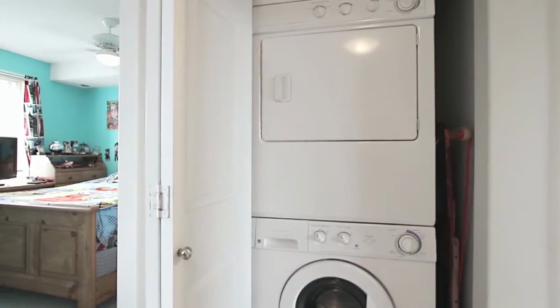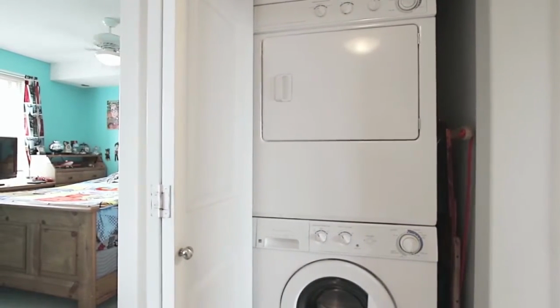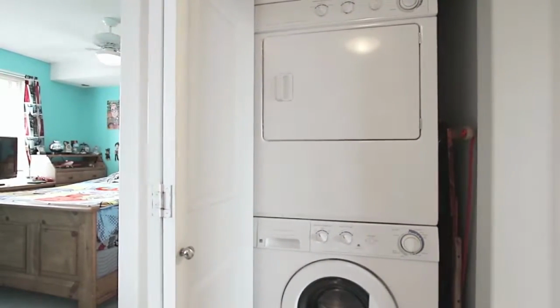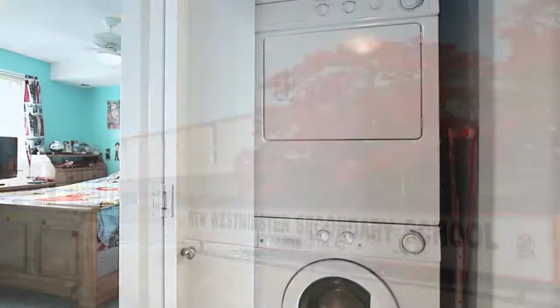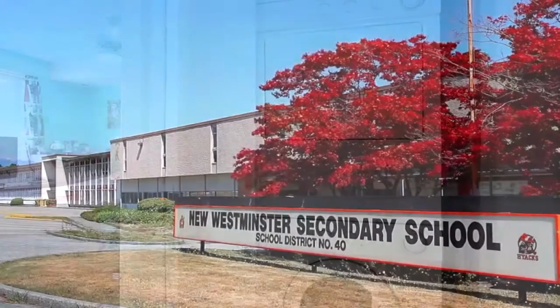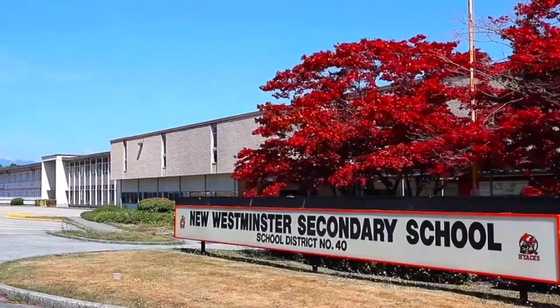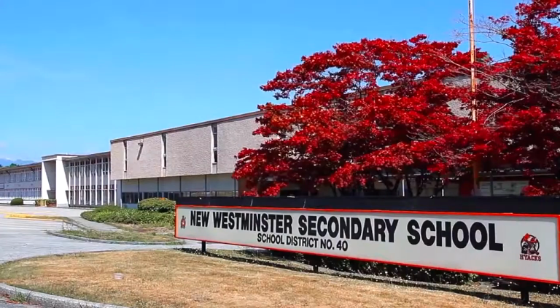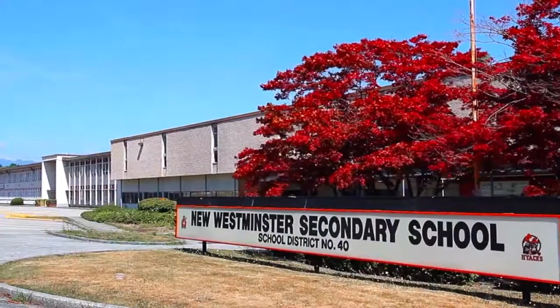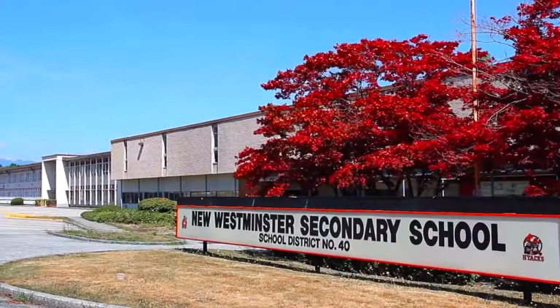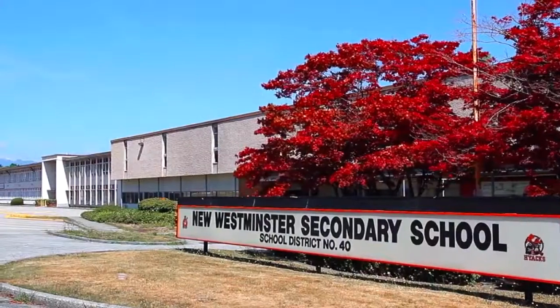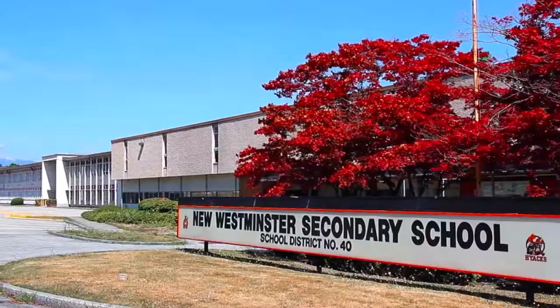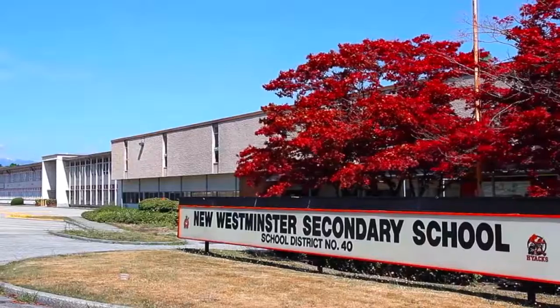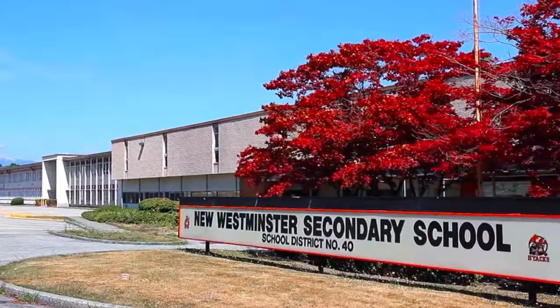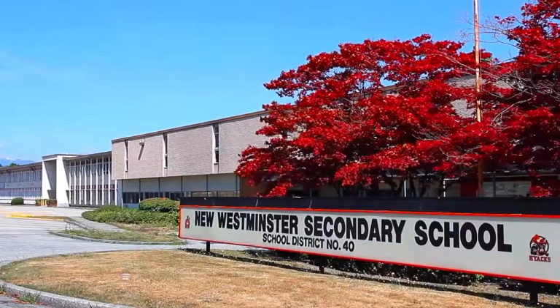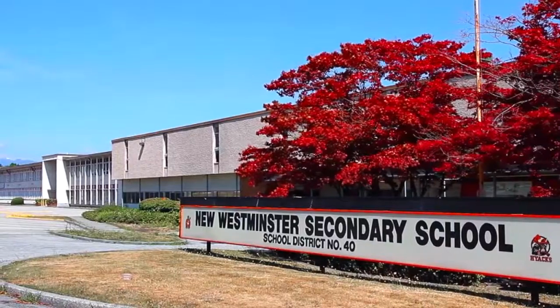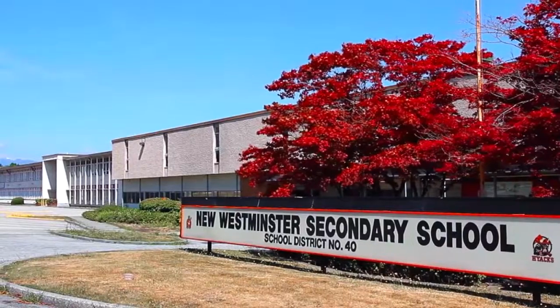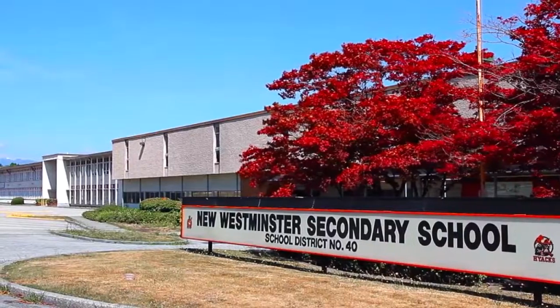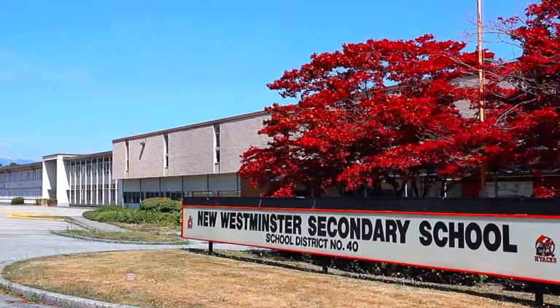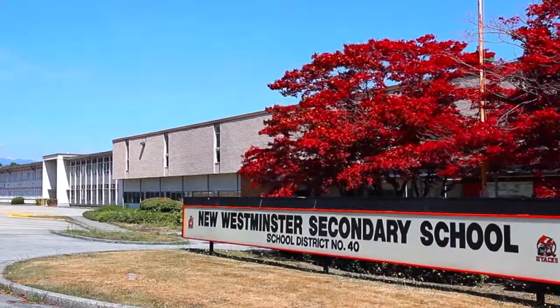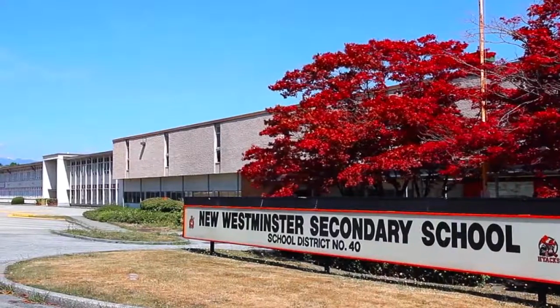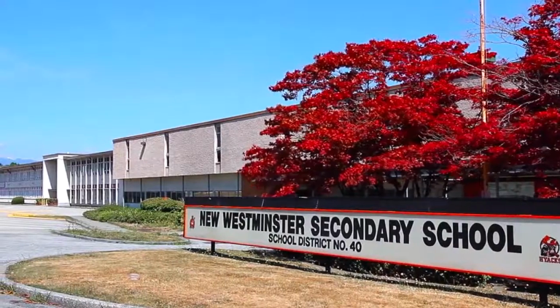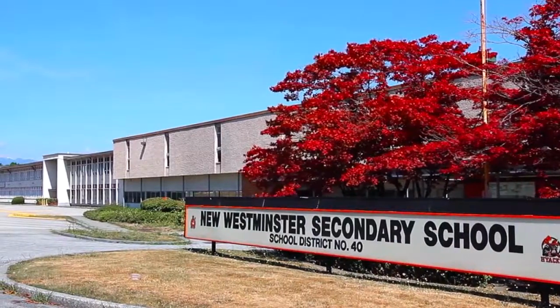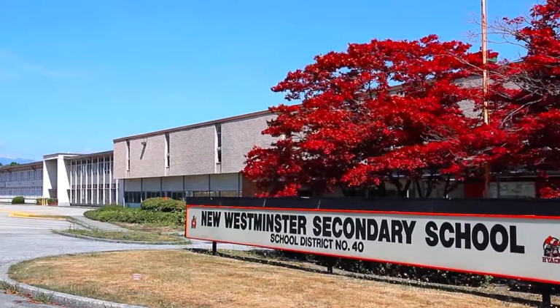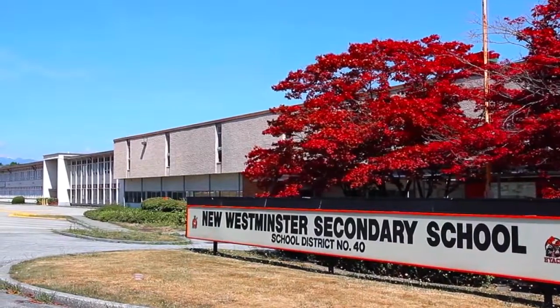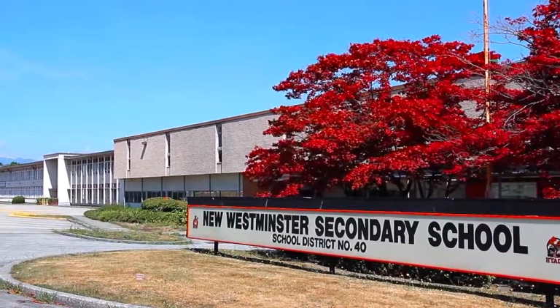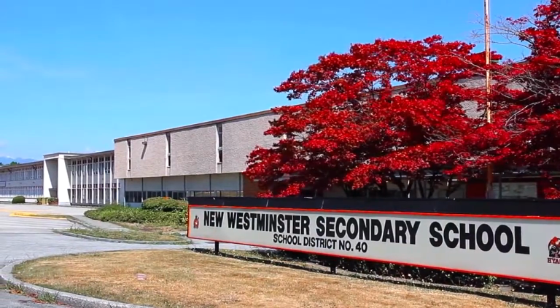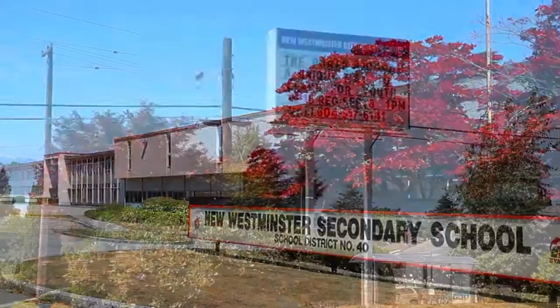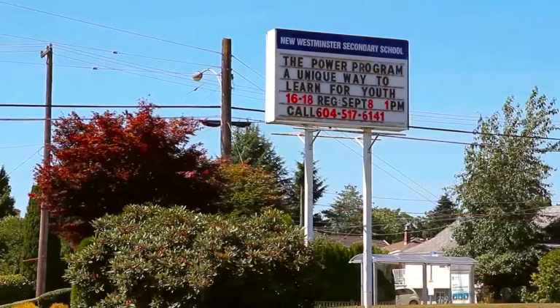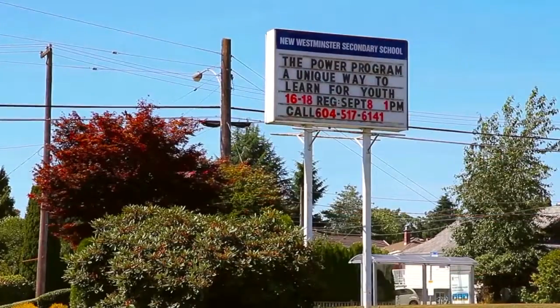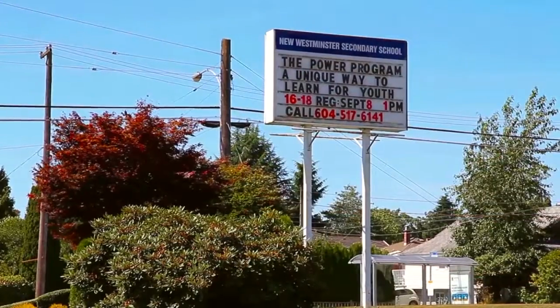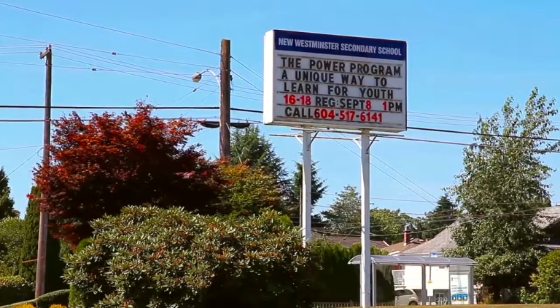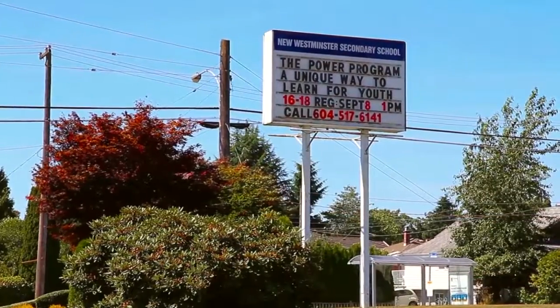Your home falls within the catchment for New Westminster Secondary and Richard McBride Elementary.